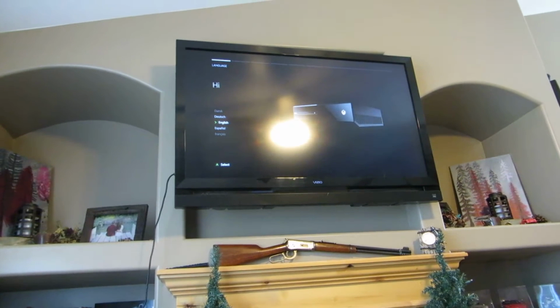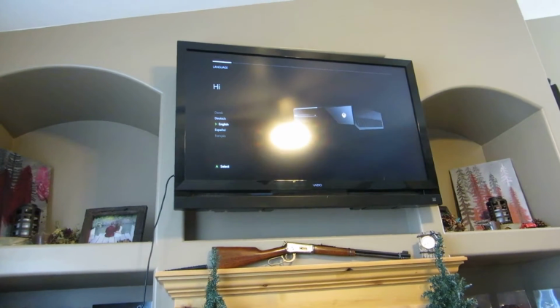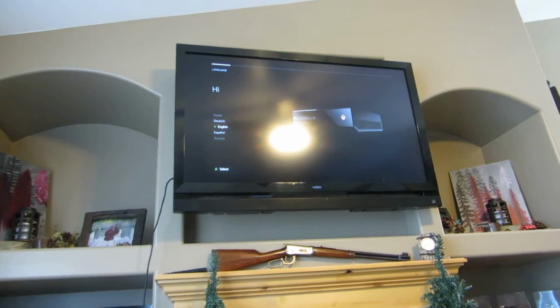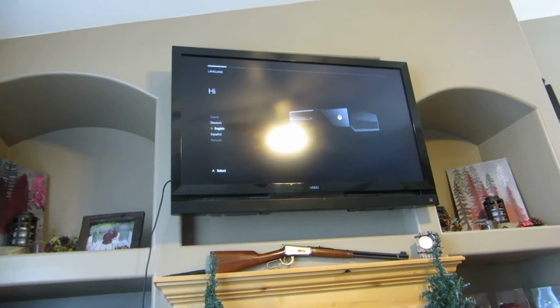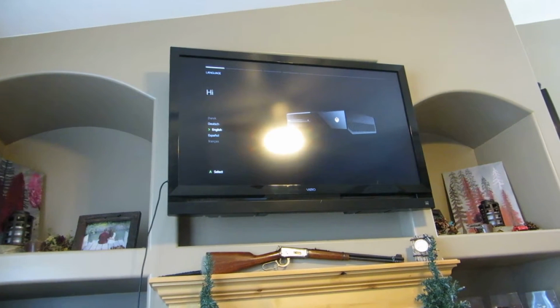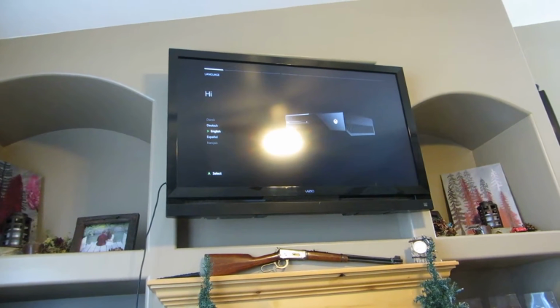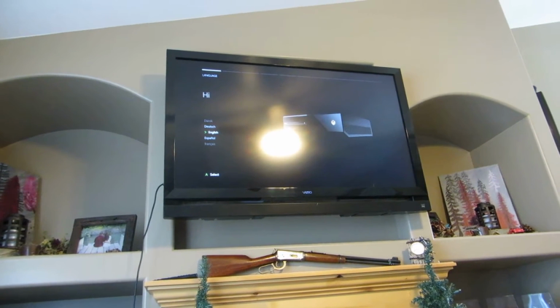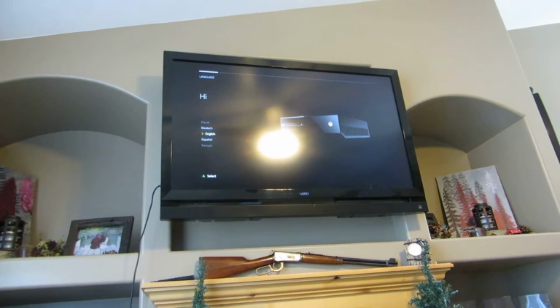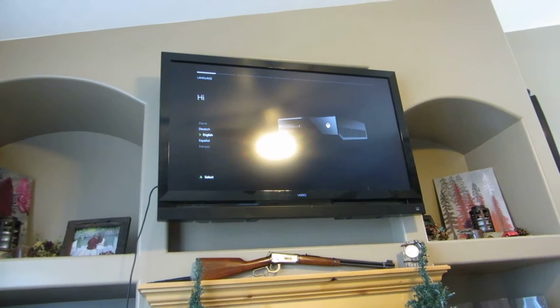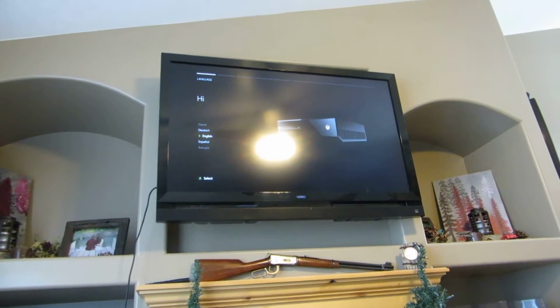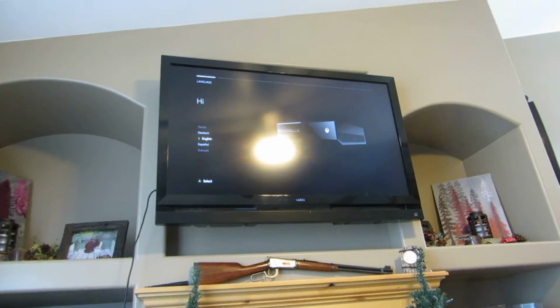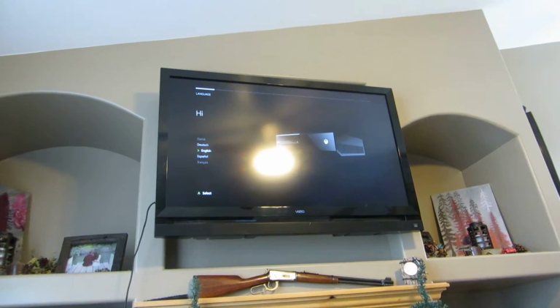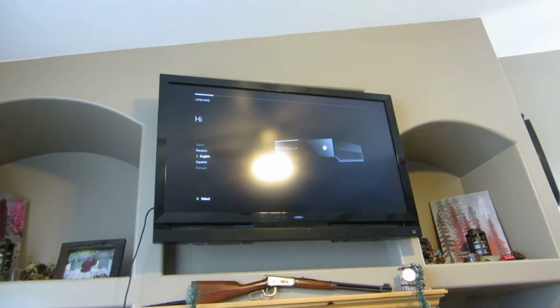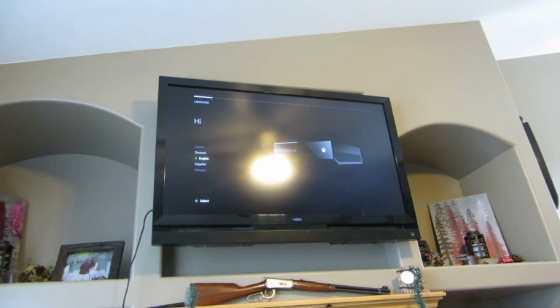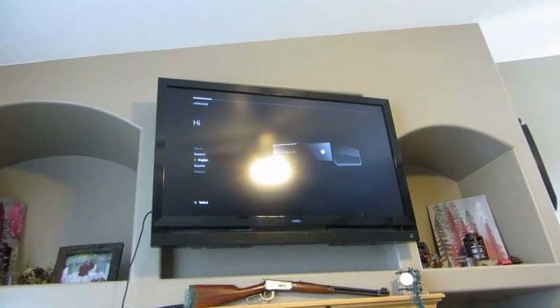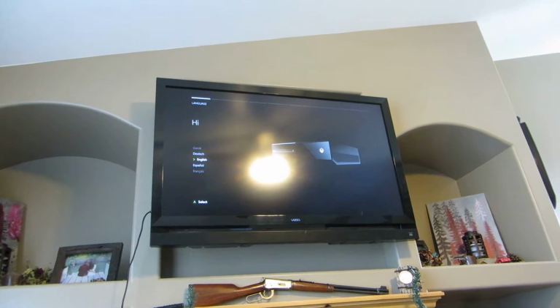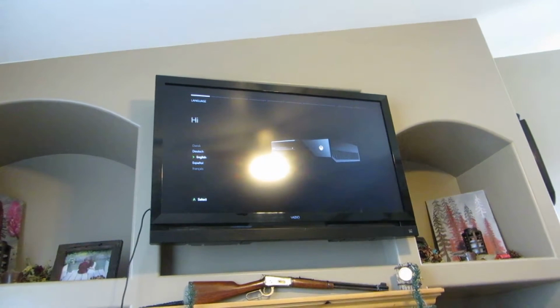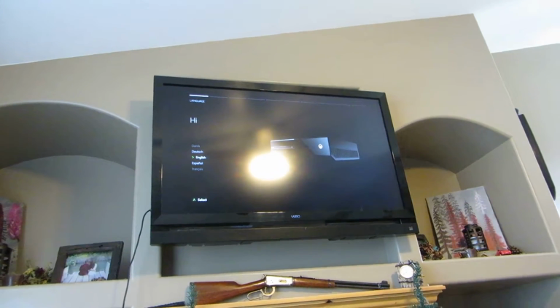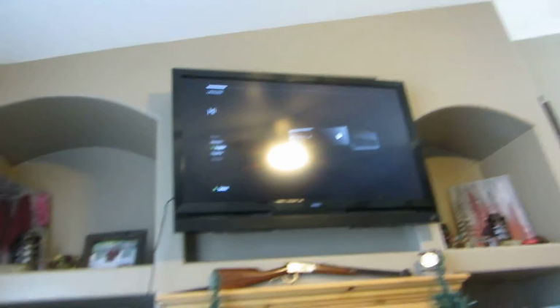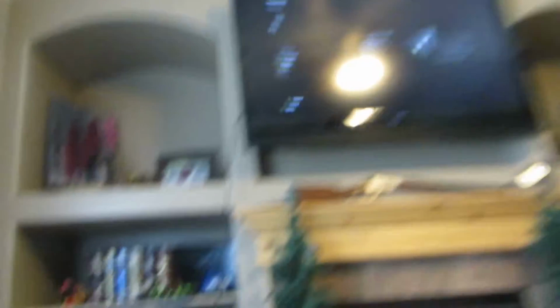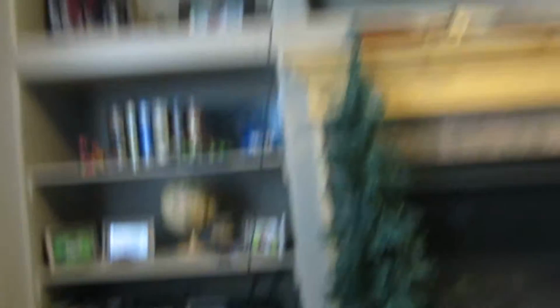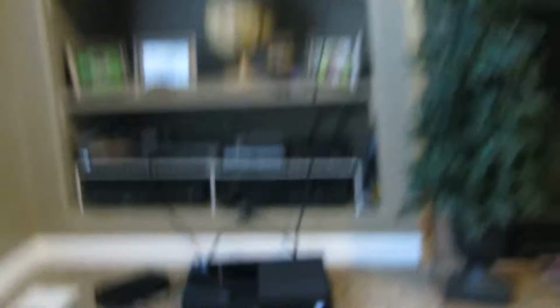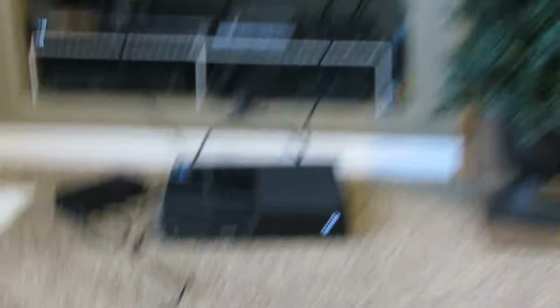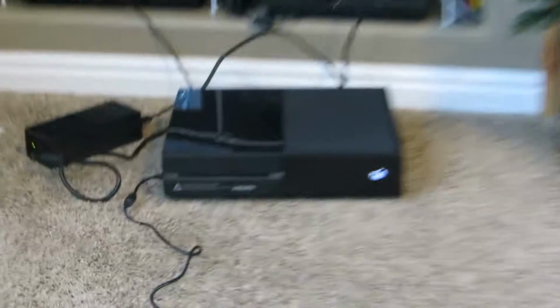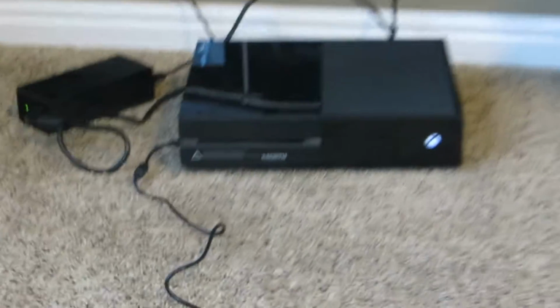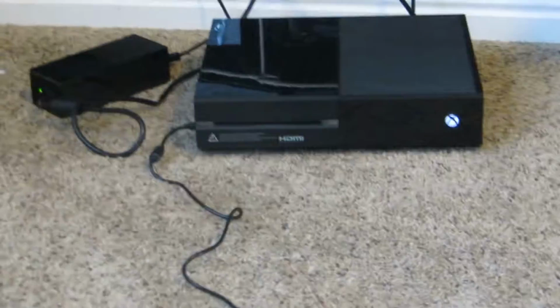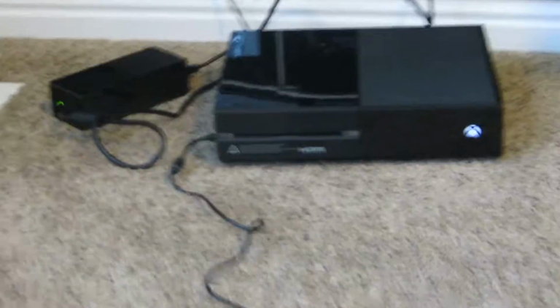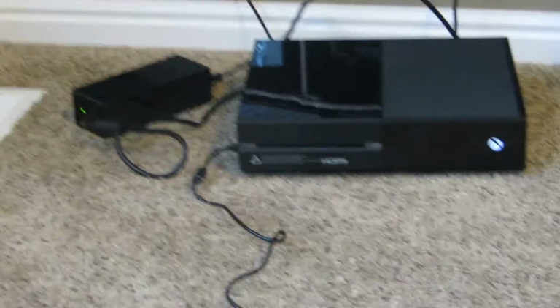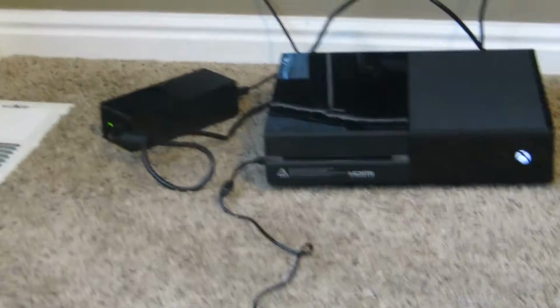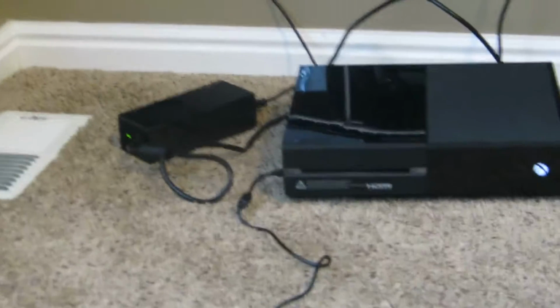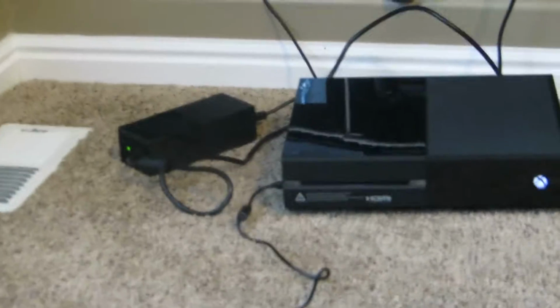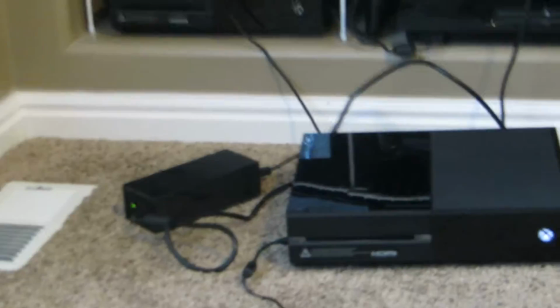I don't want to set it up because it's wiped. I just wanted to show you its working condition.